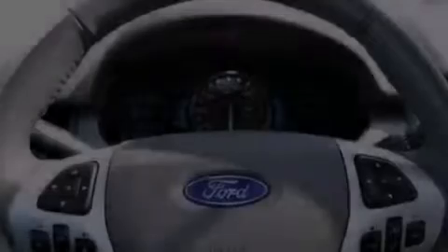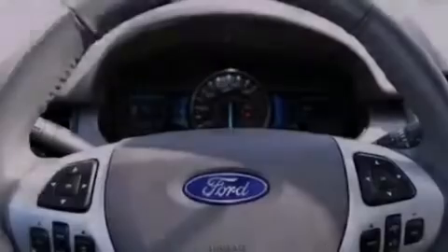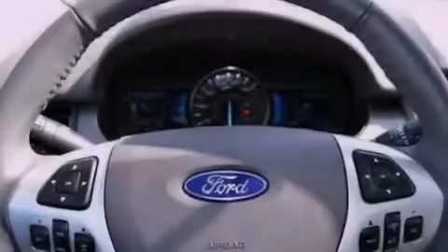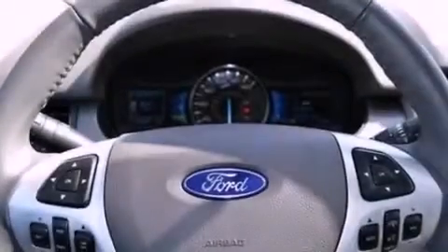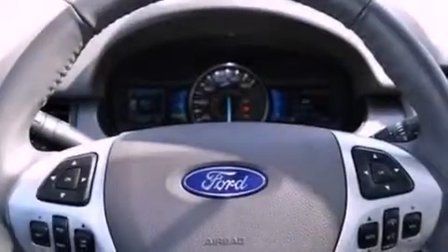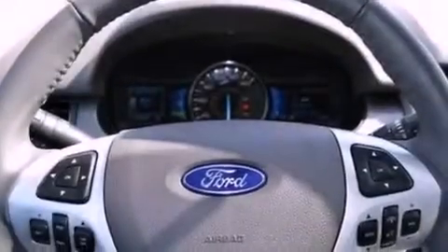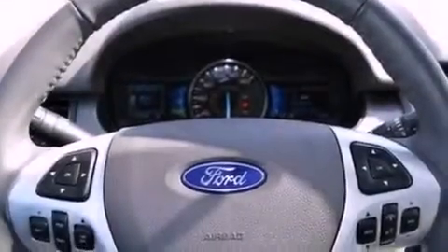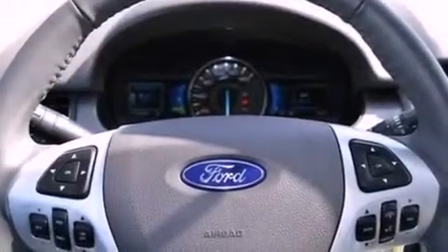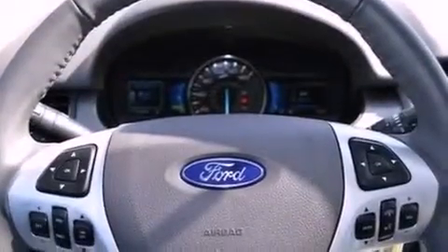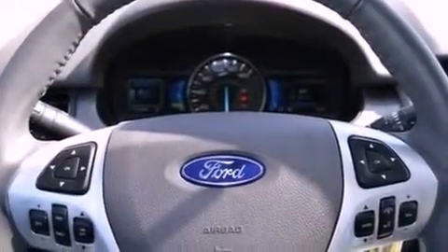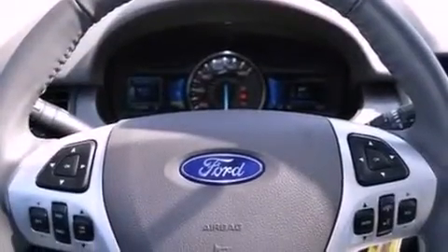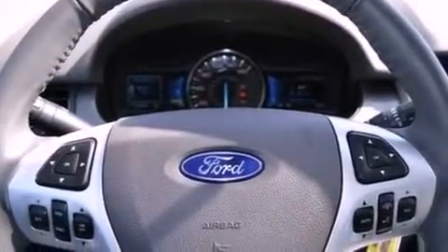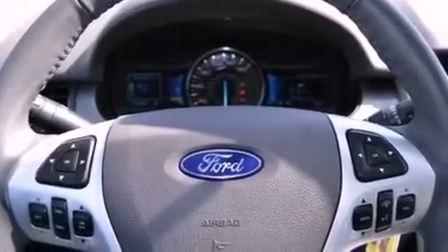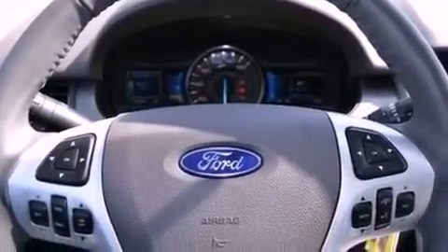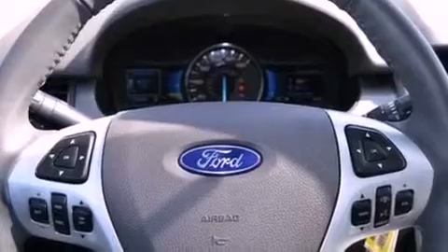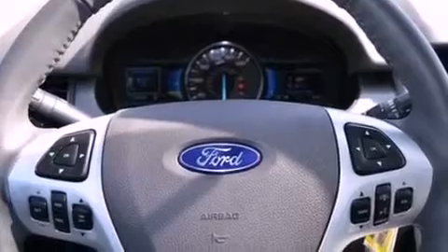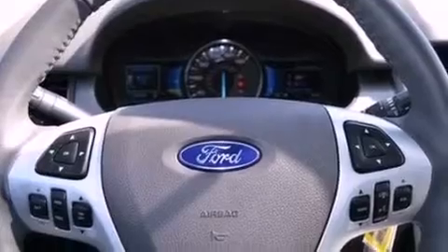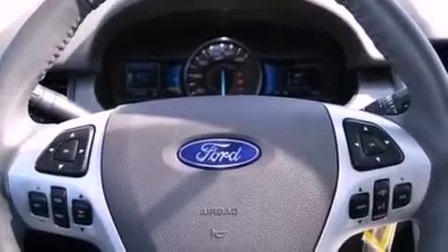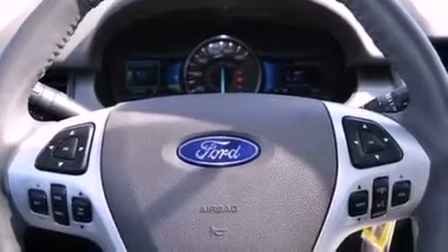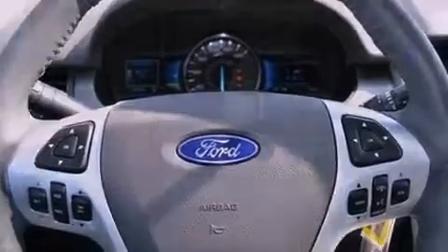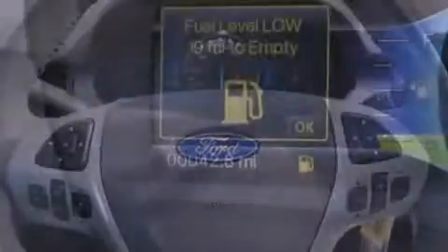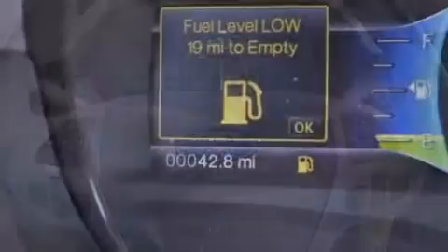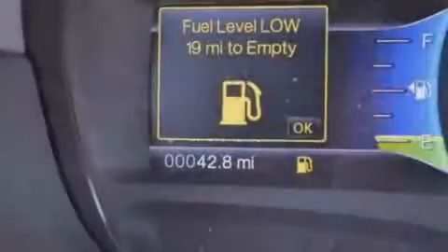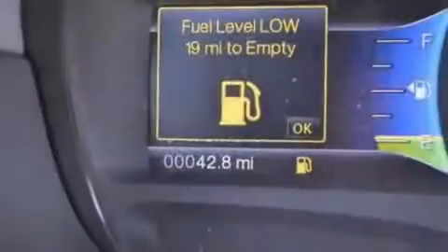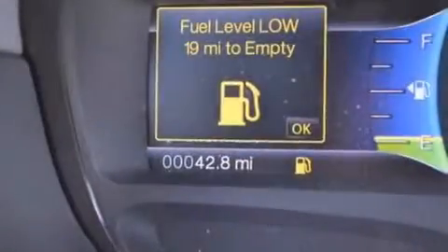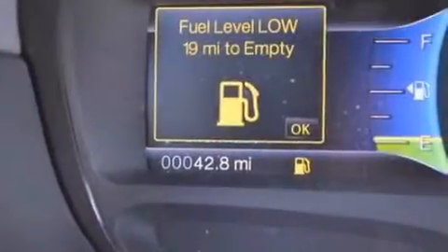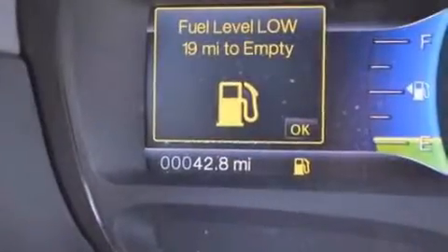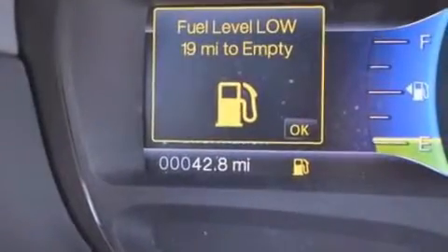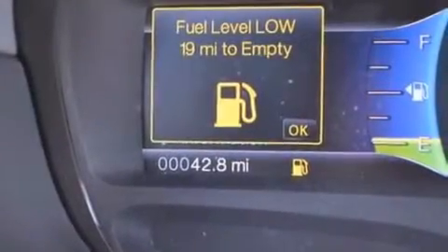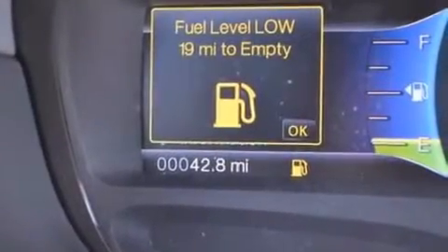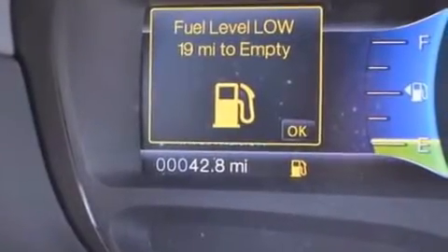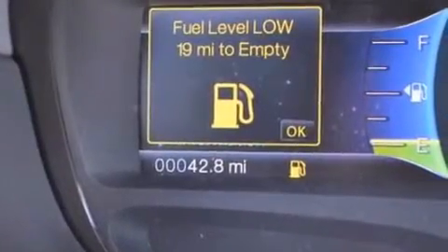Also included are a passenger-side vanity mirror, dusk-sensing headlights, a split-folding rear seat, and a rear spoiler.